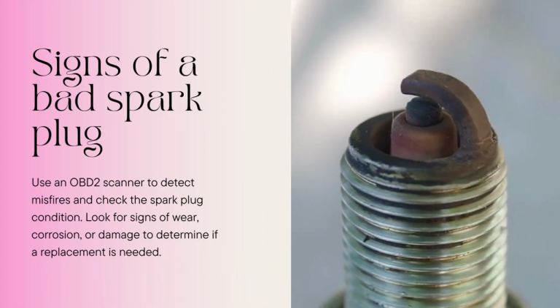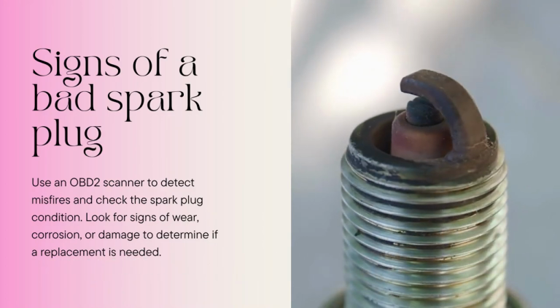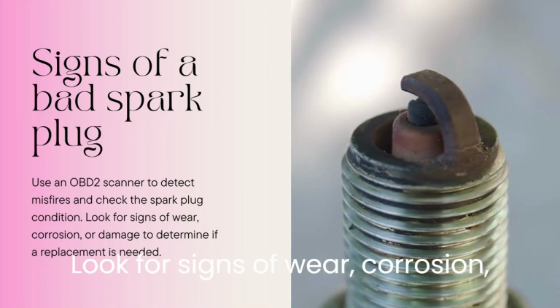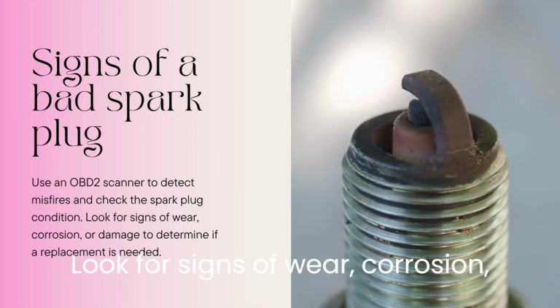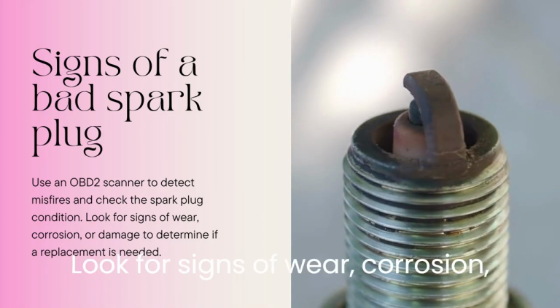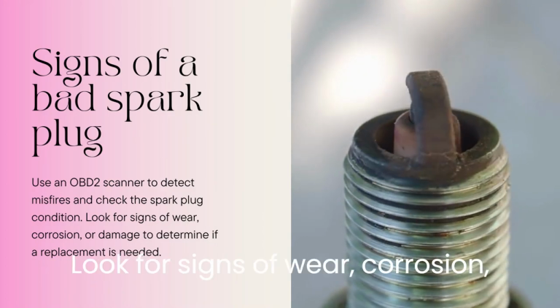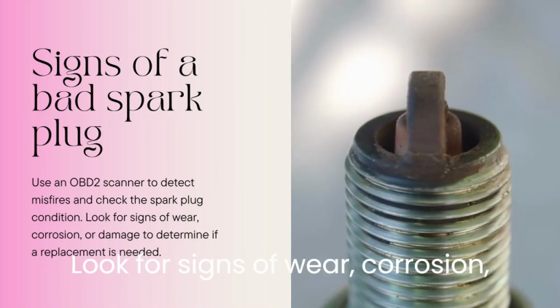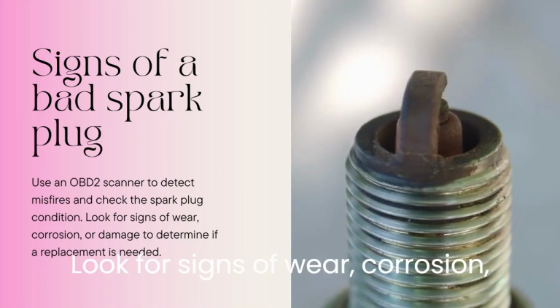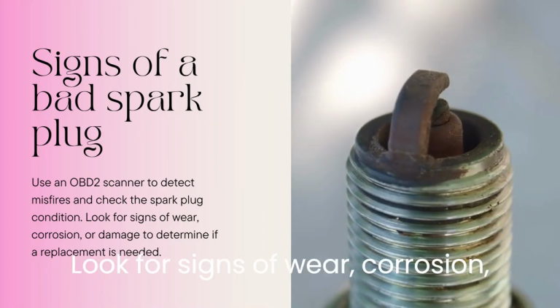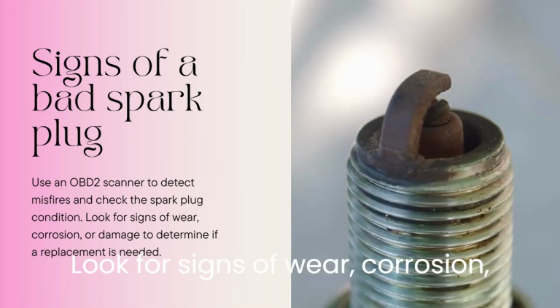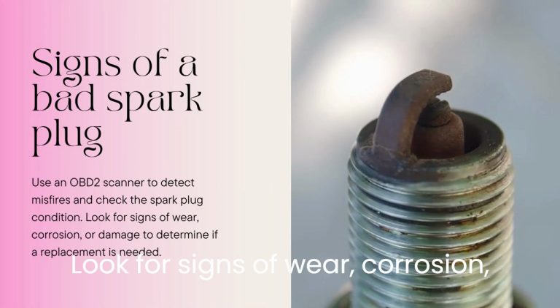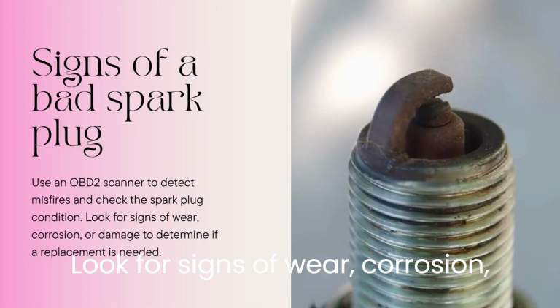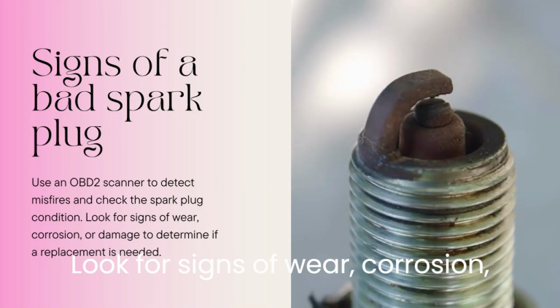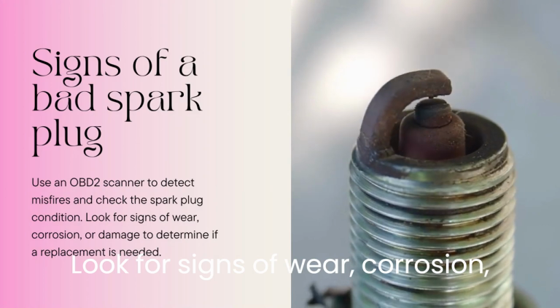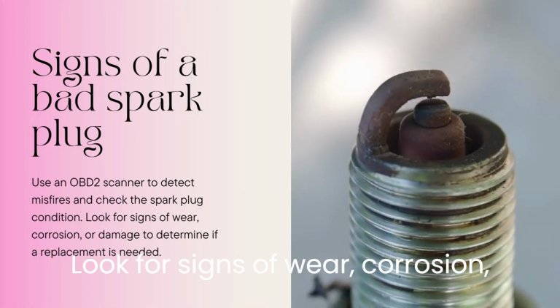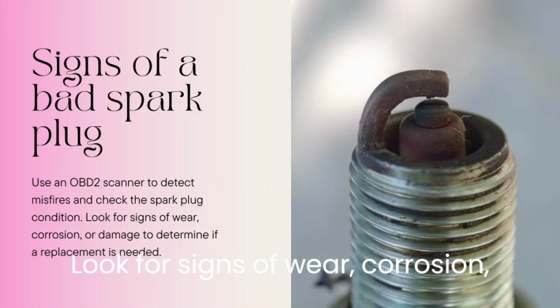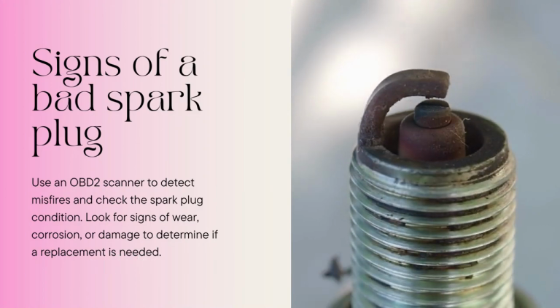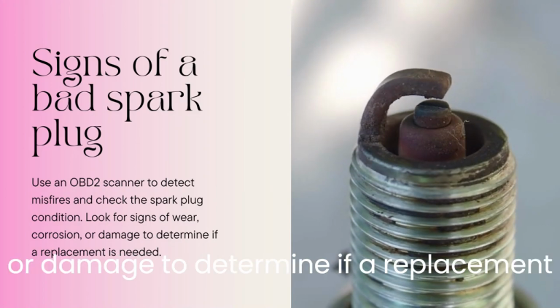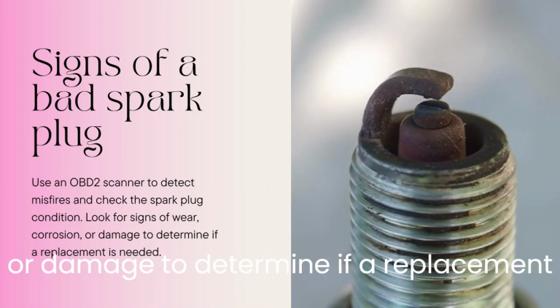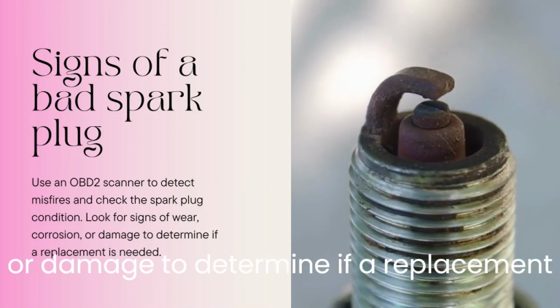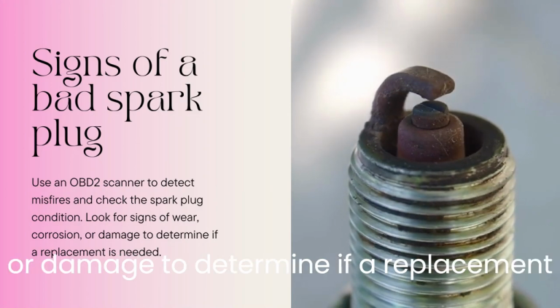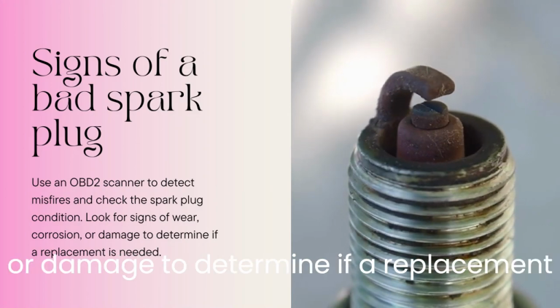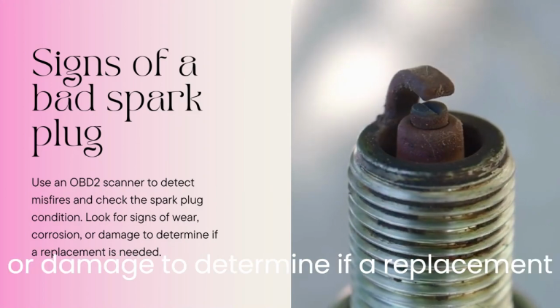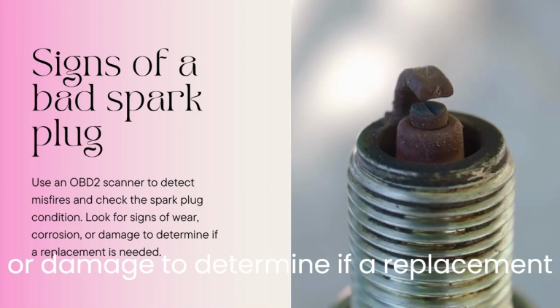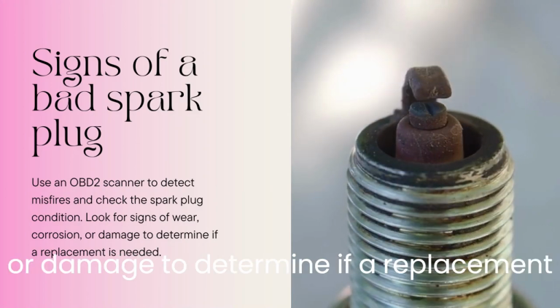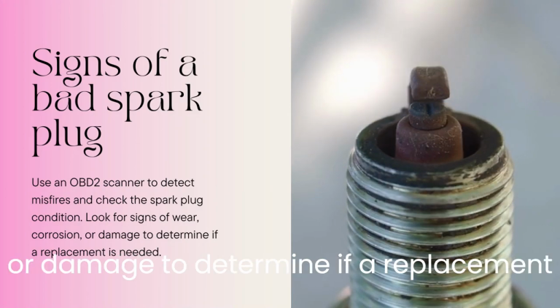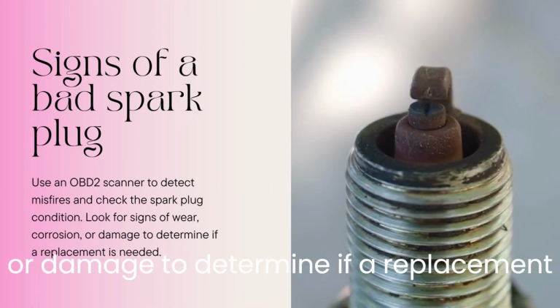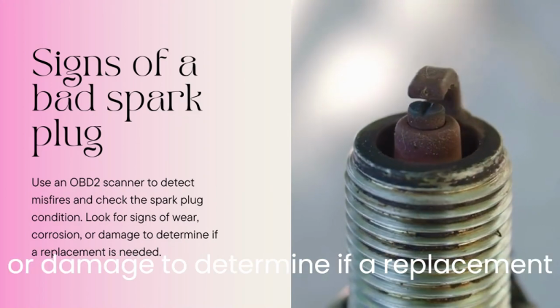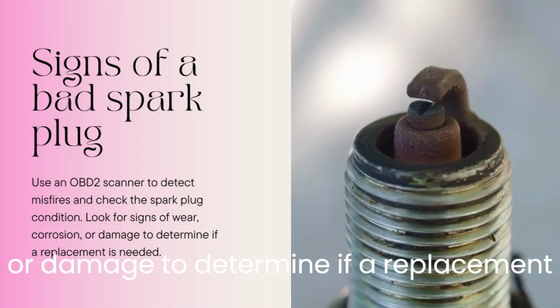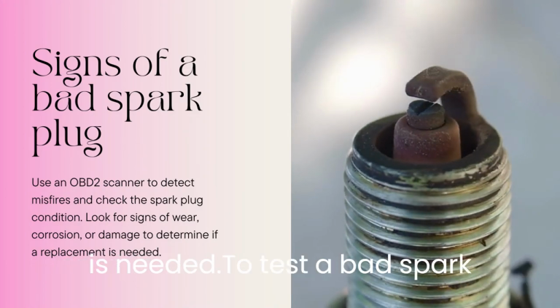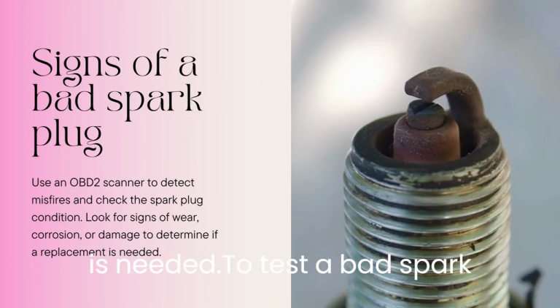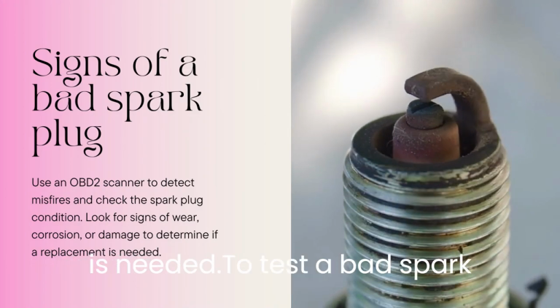Look for signs of wear, corrosion, or damage to determine if a replacement is needed.